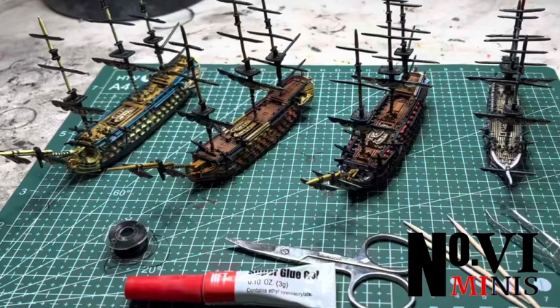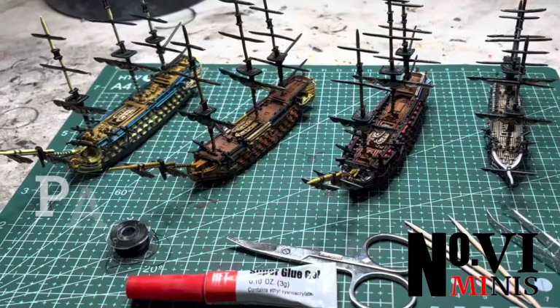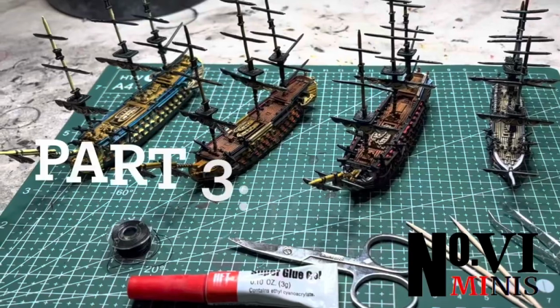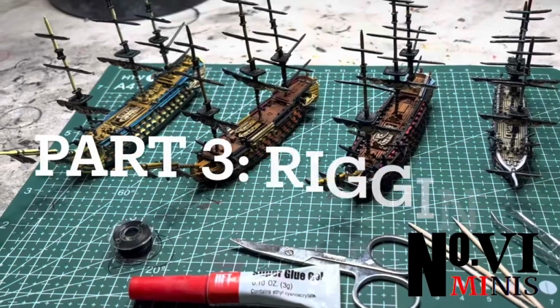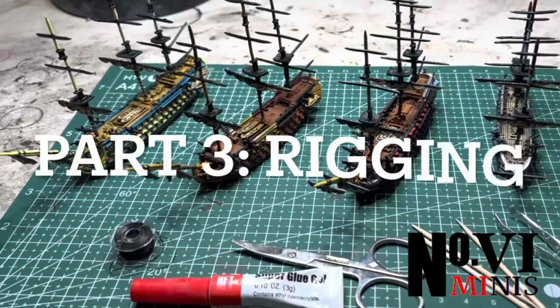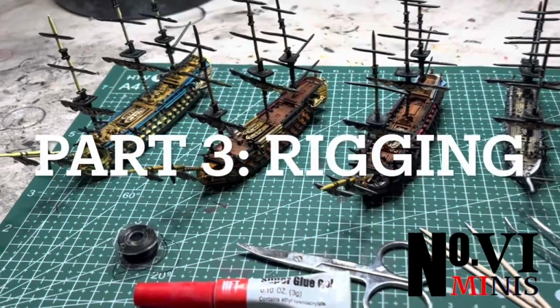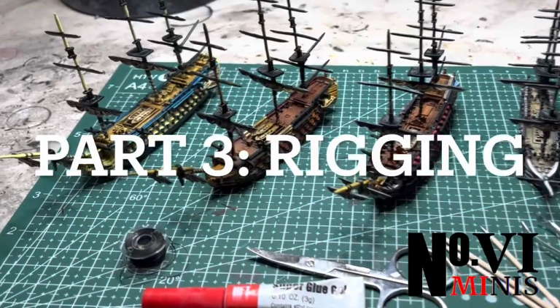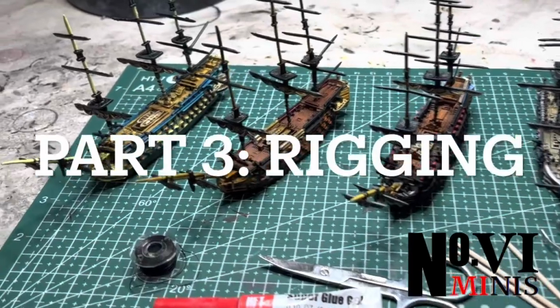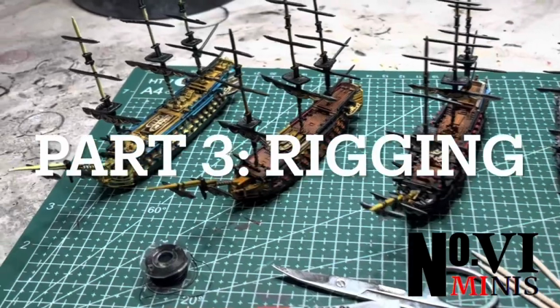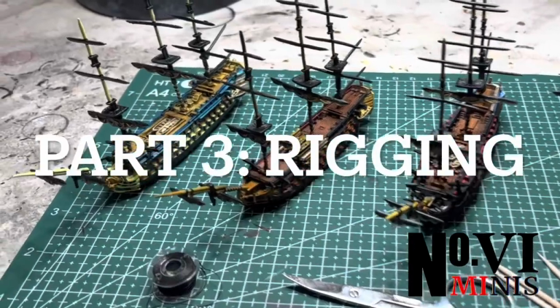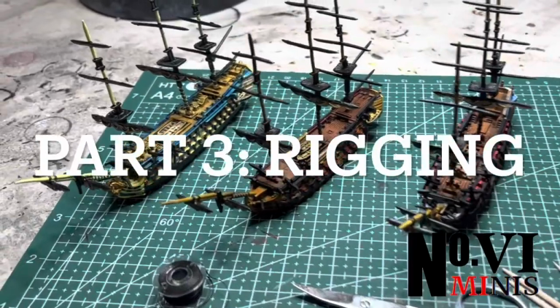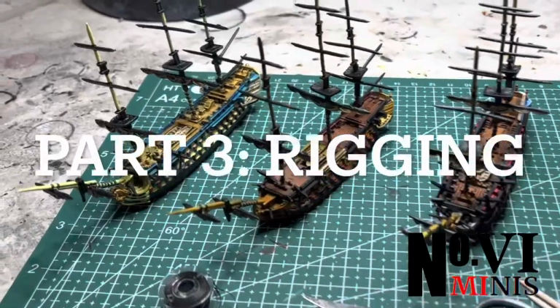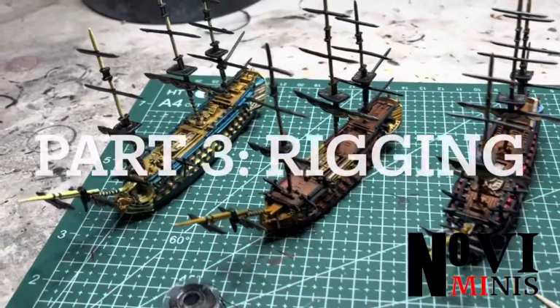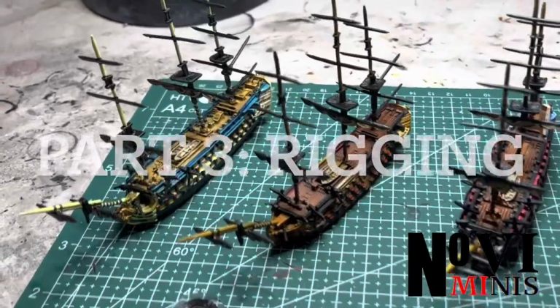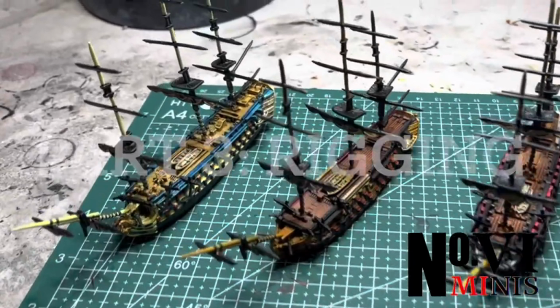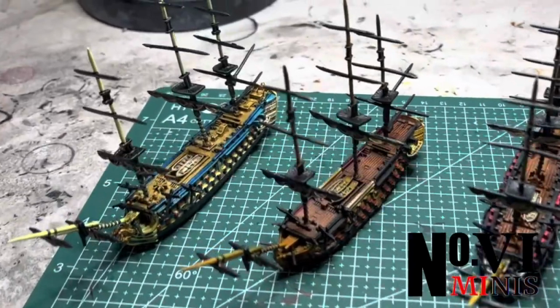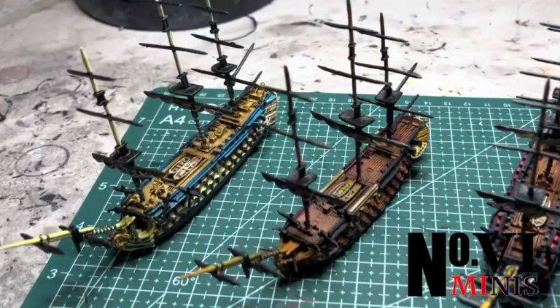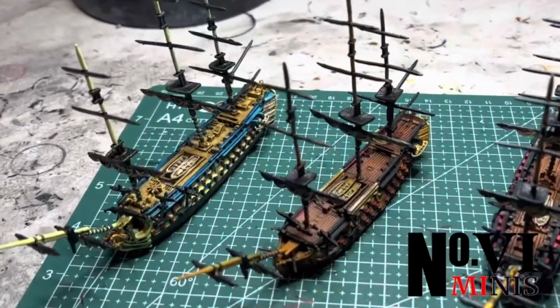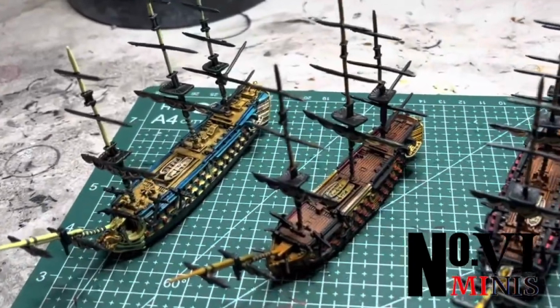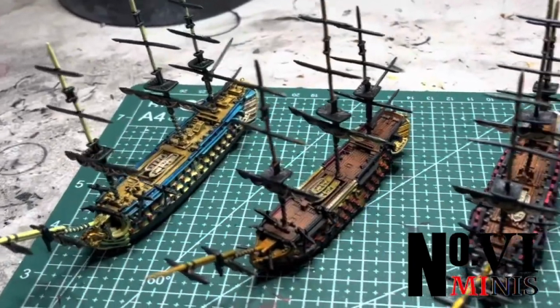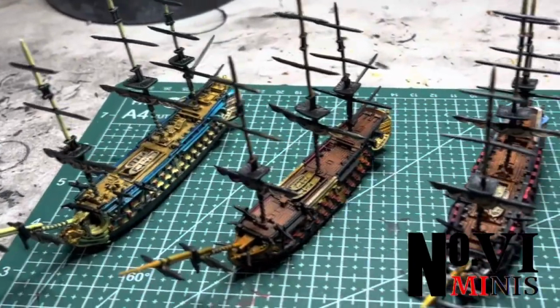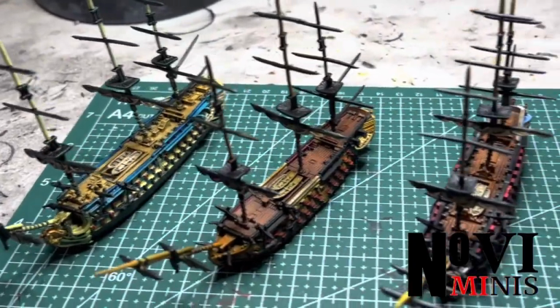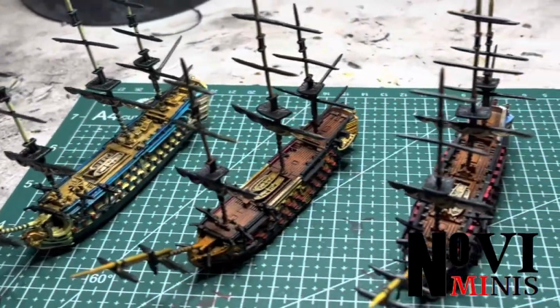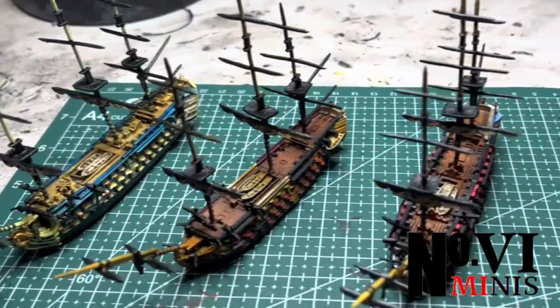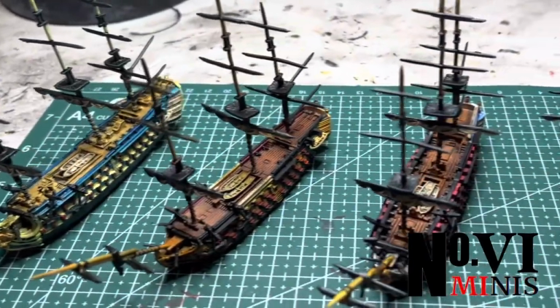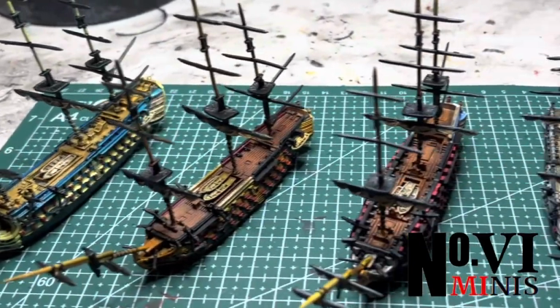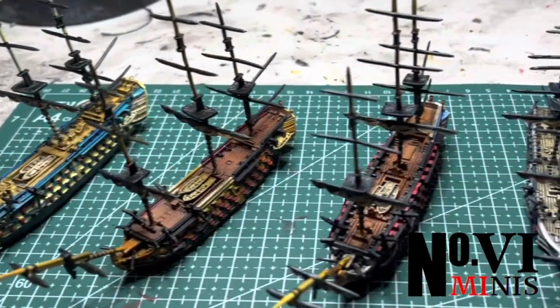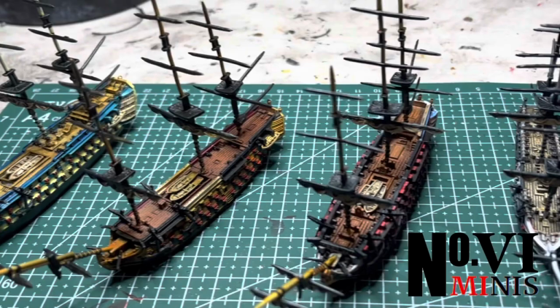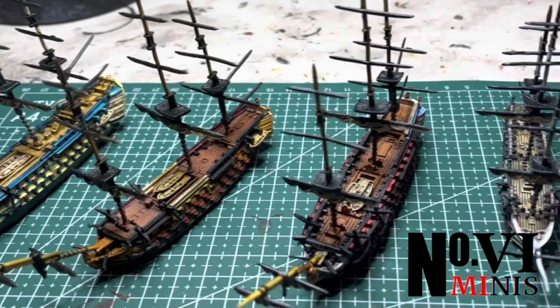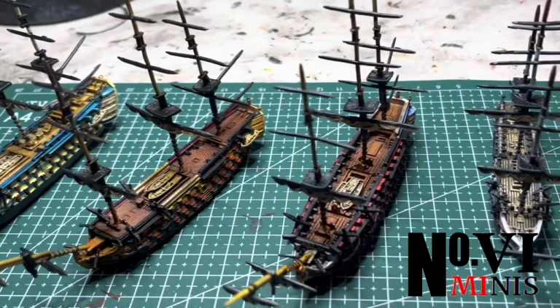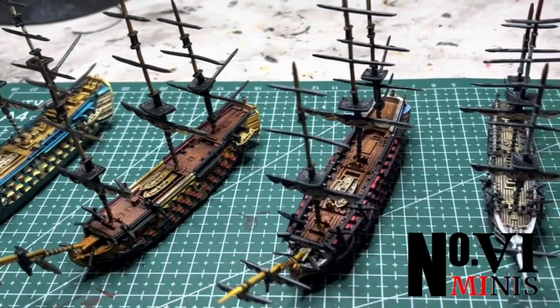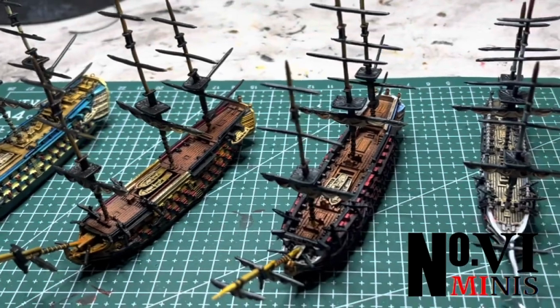Welcome to part 3 of my Black Sea series. Today we're going to do something fun: rigging the ships.